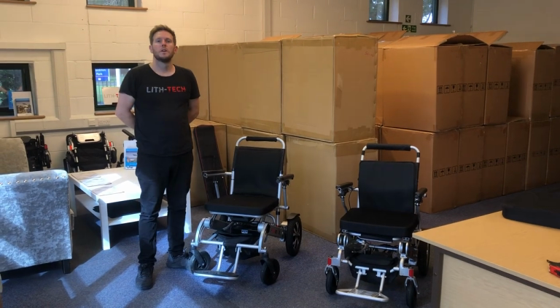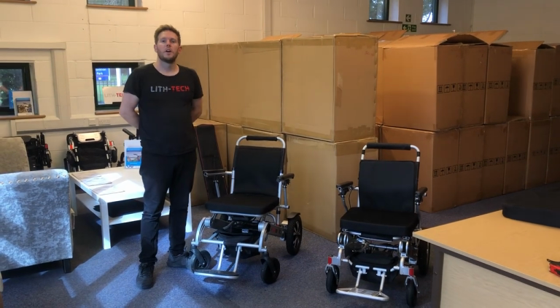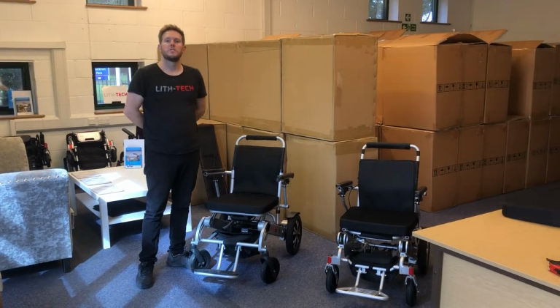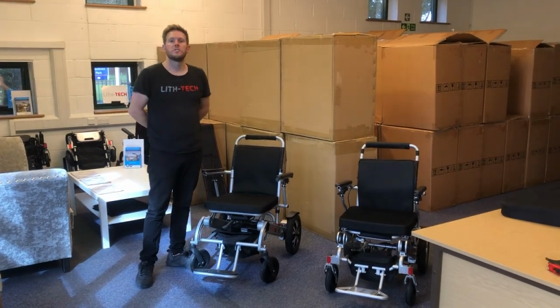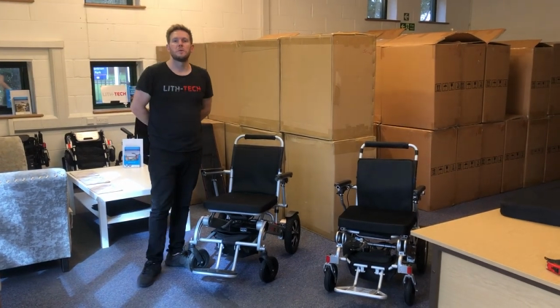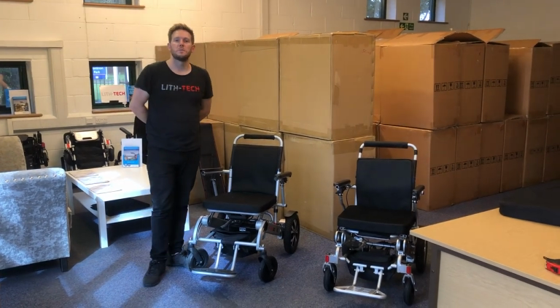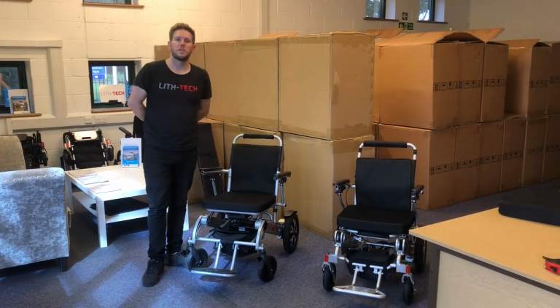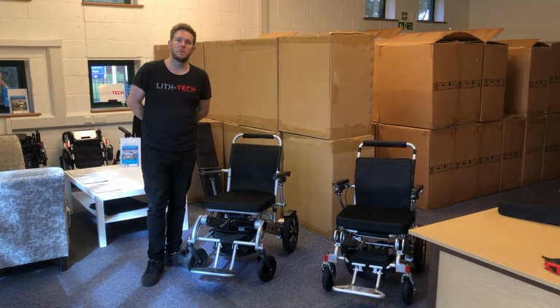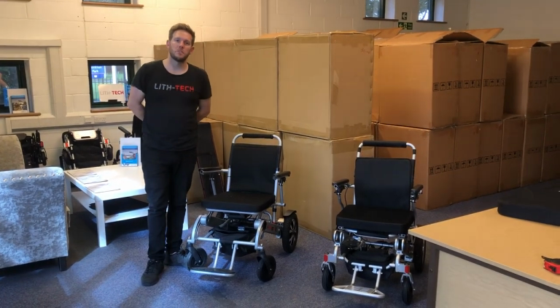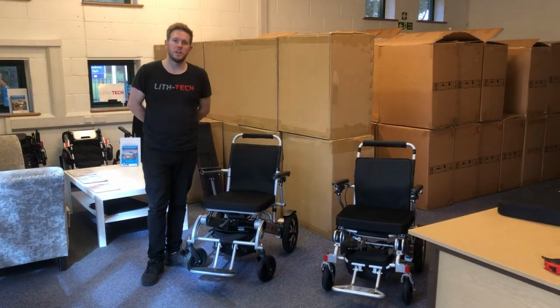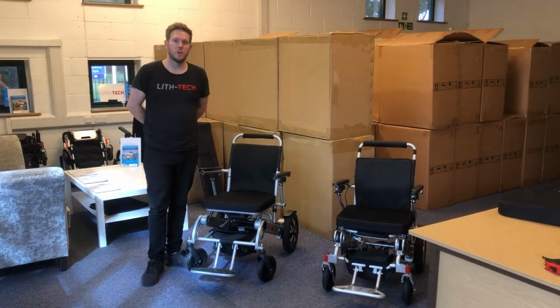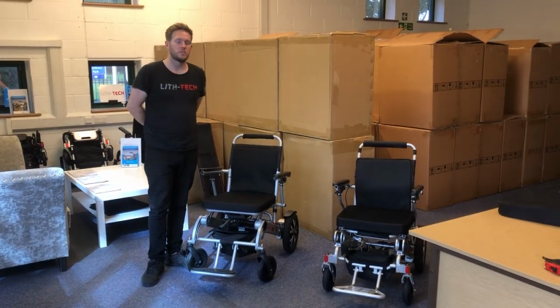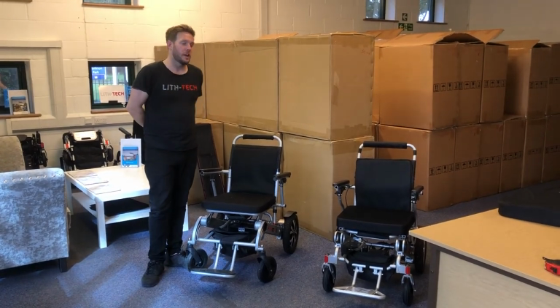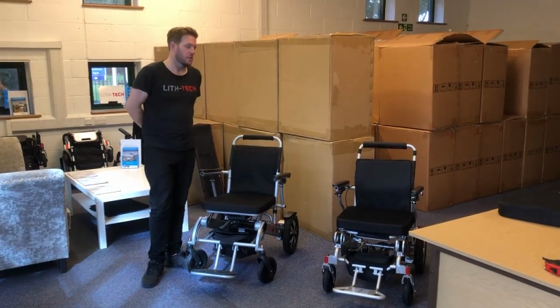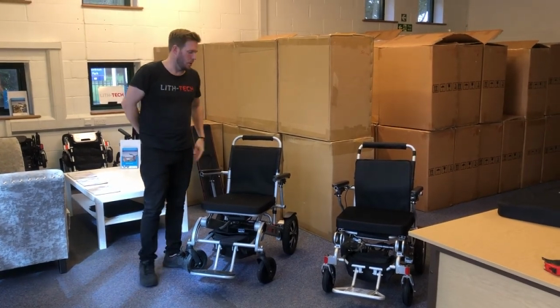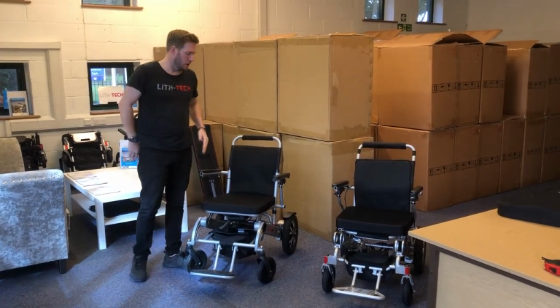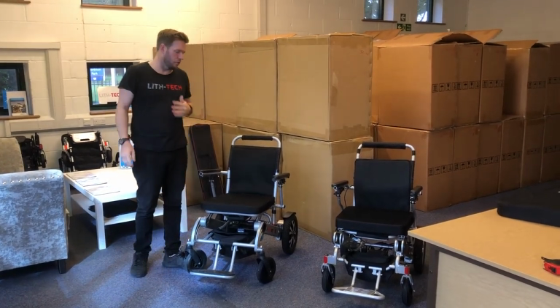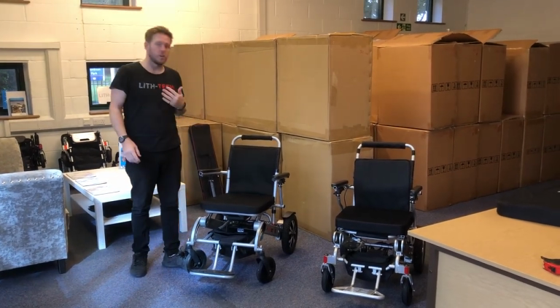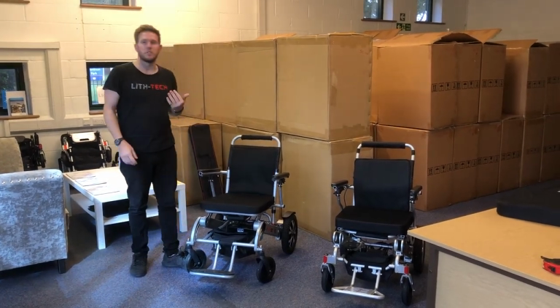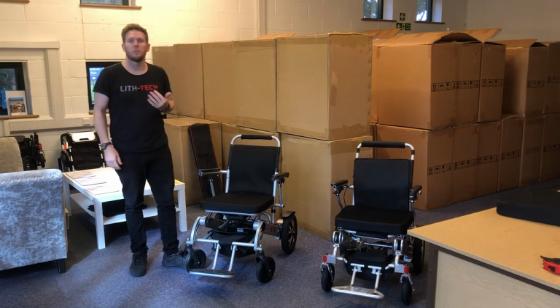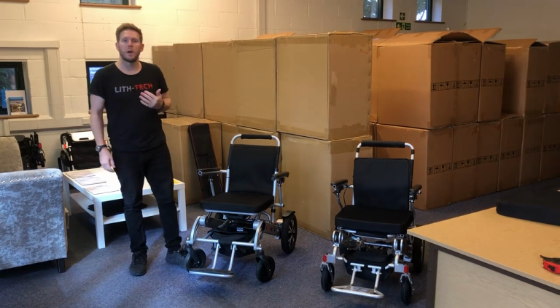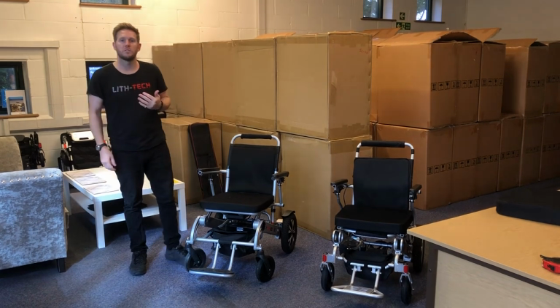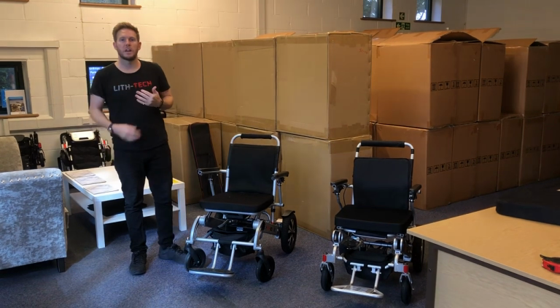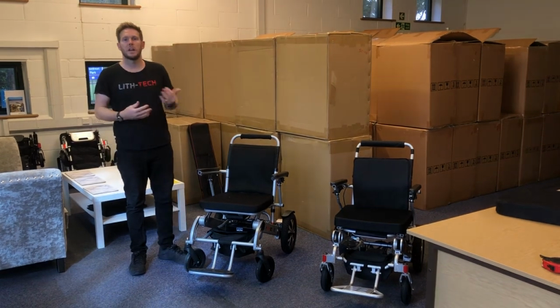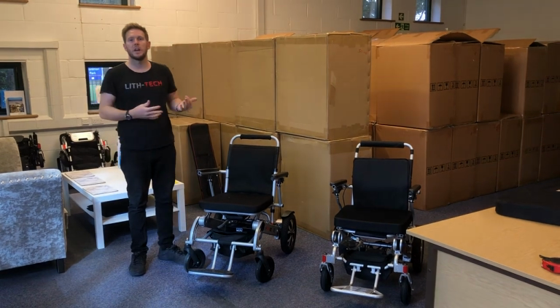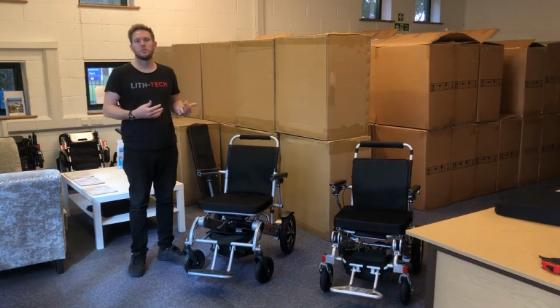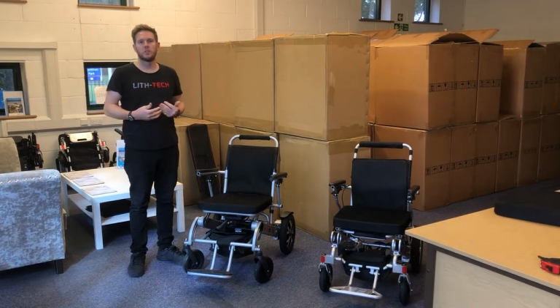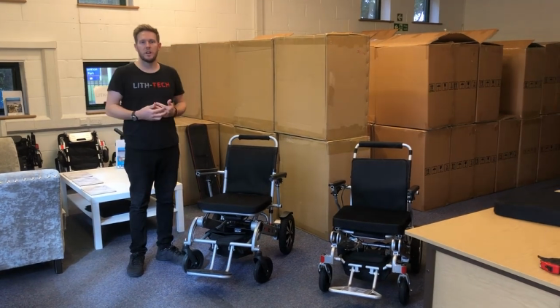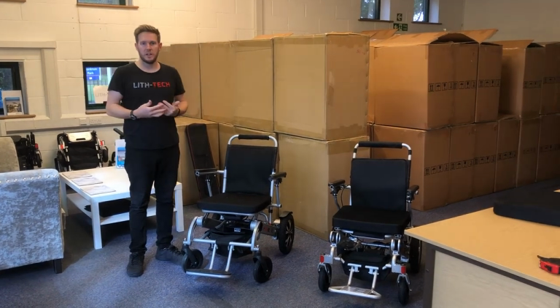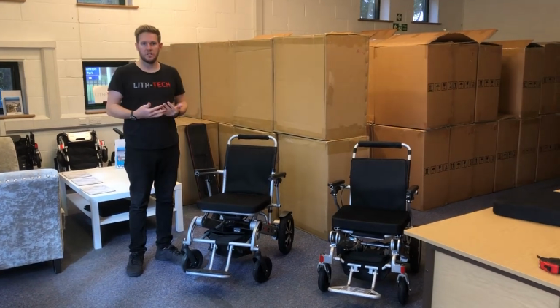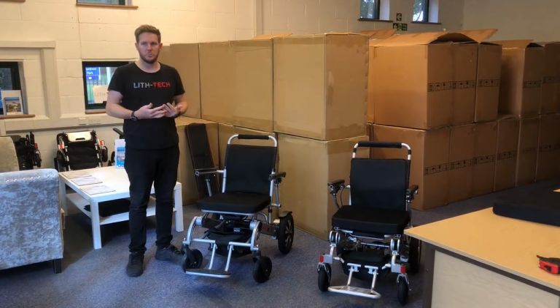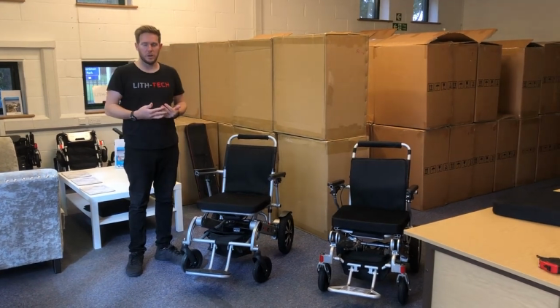Hi, this is Toby from Lift Tech Mobility. In today's video I'm going to show you the different ways of getting in and out of your chair in the easiest manner.